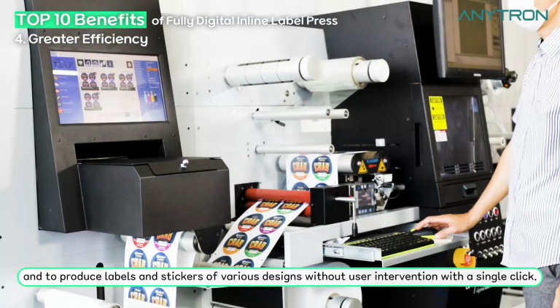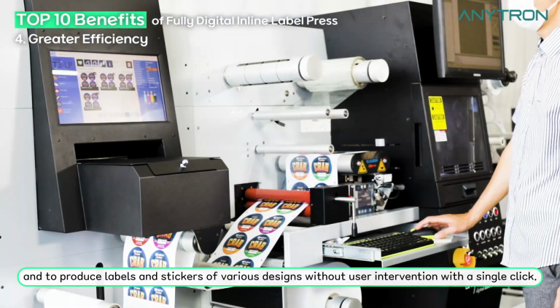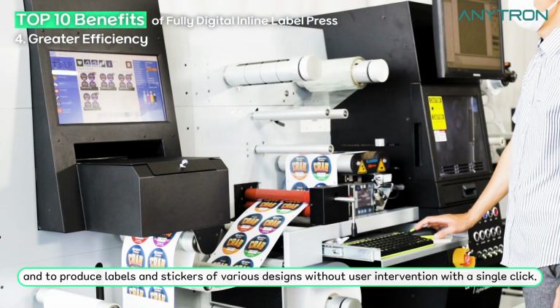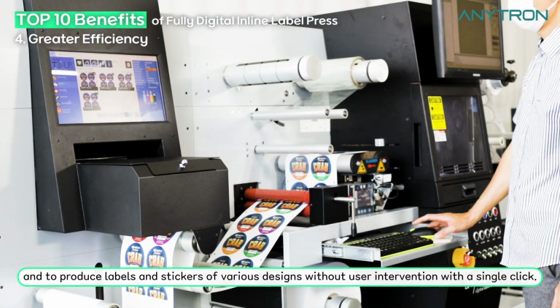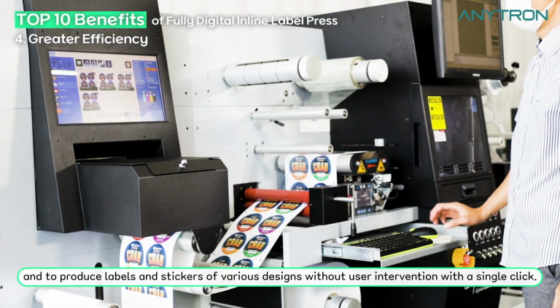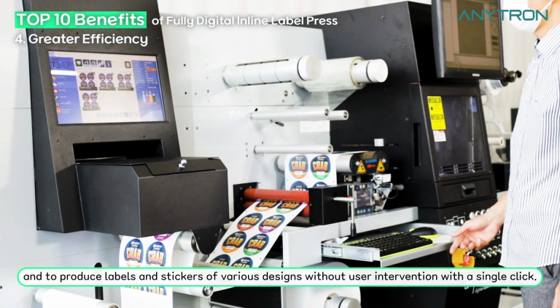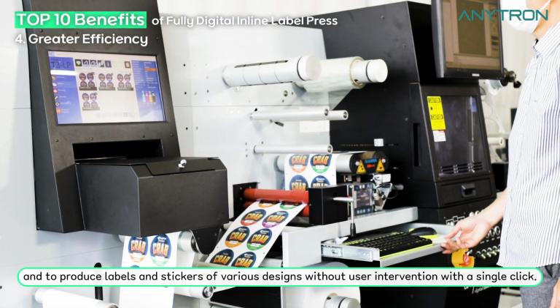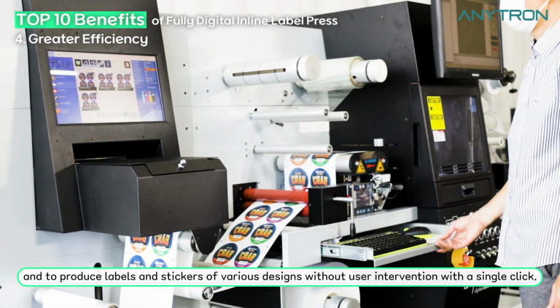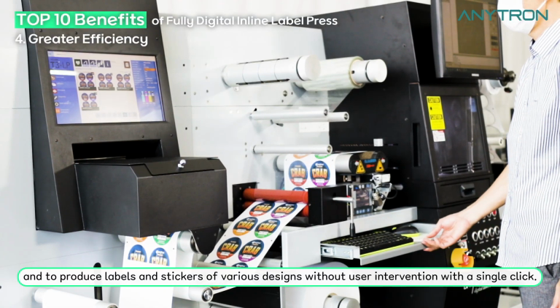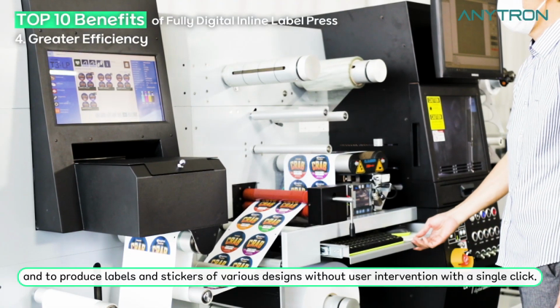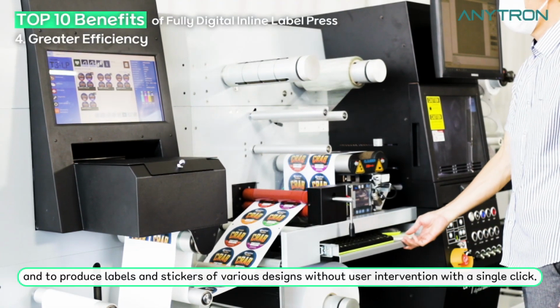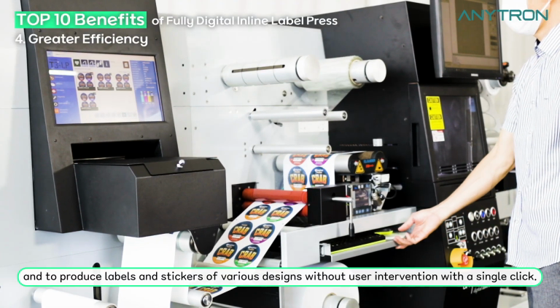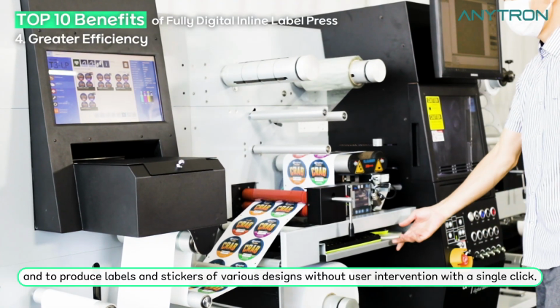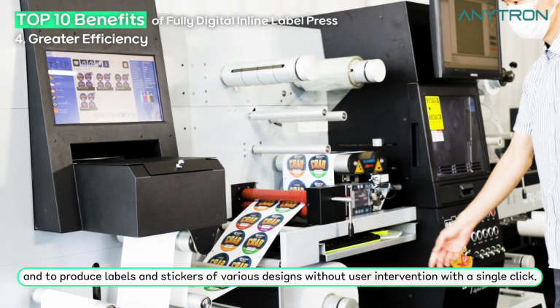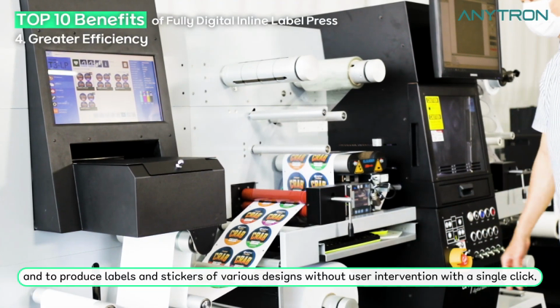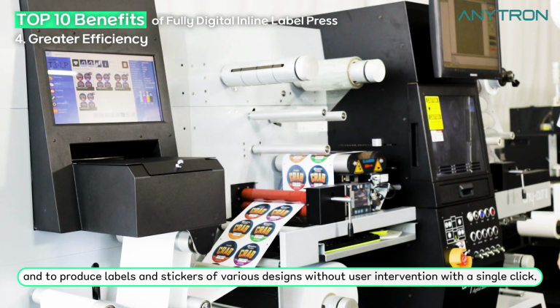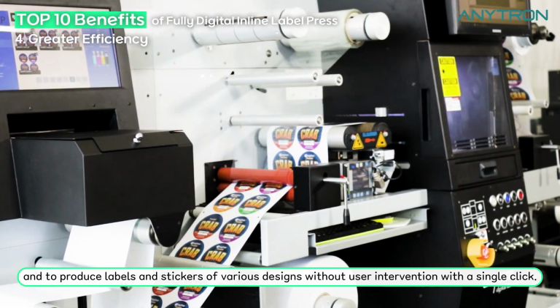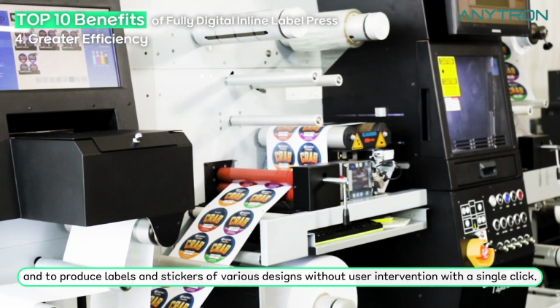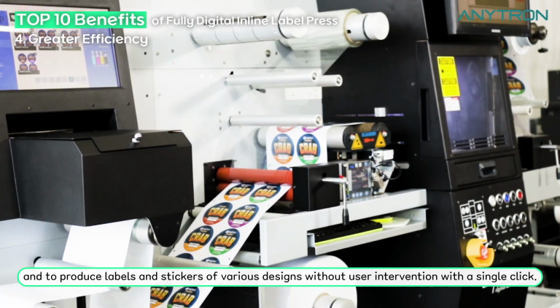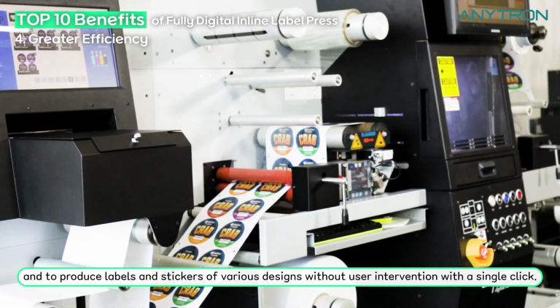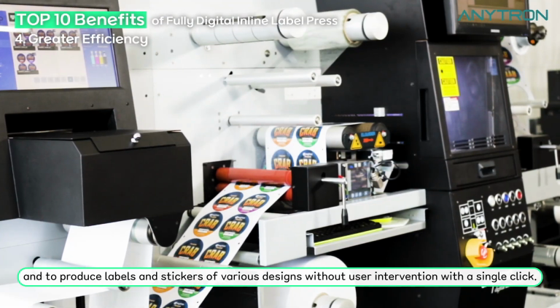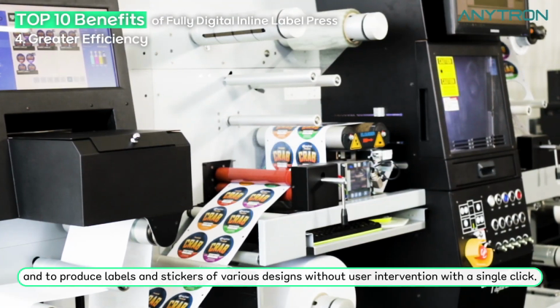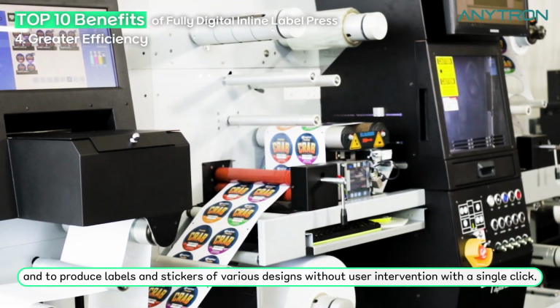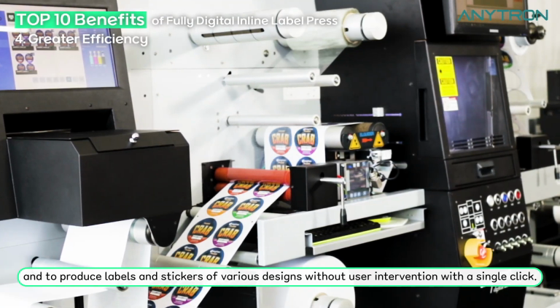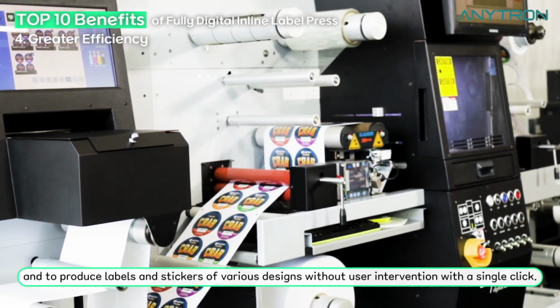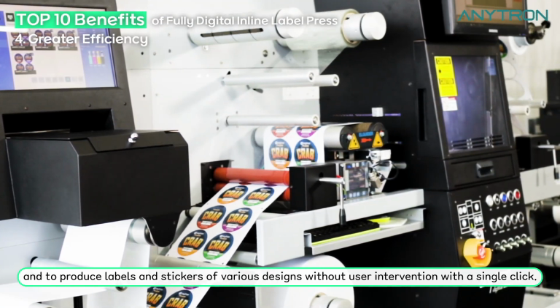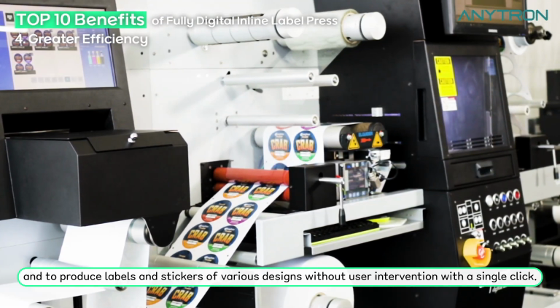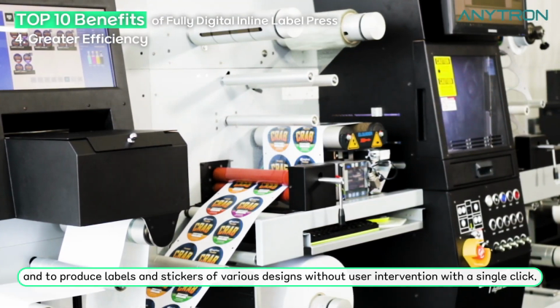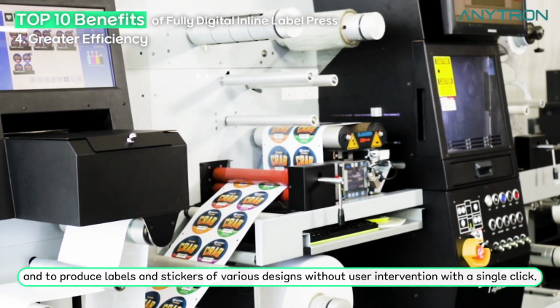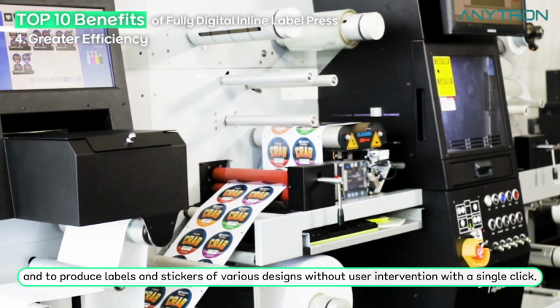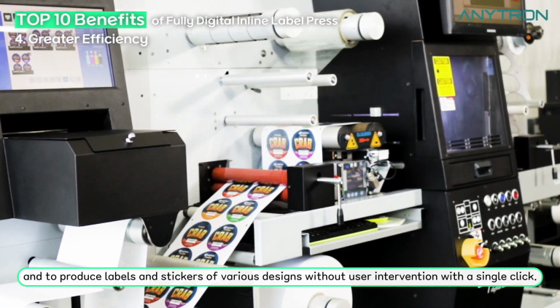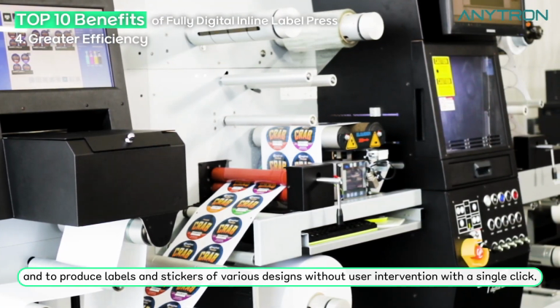This allows you to work continuously without having to waste media or time, and to produce labels and stickers of various designs without user intervention with a single click.